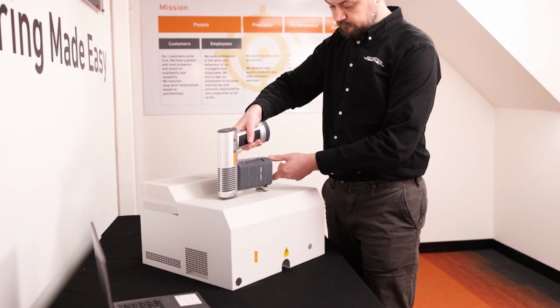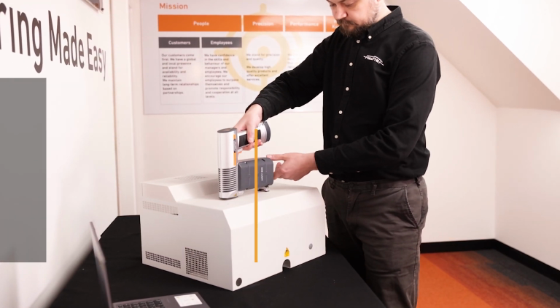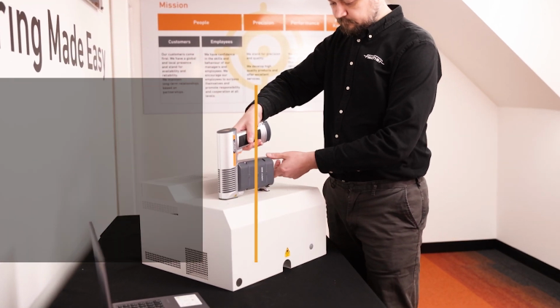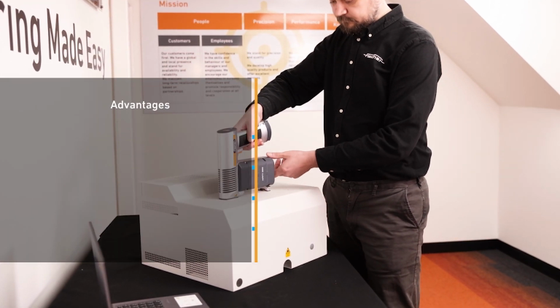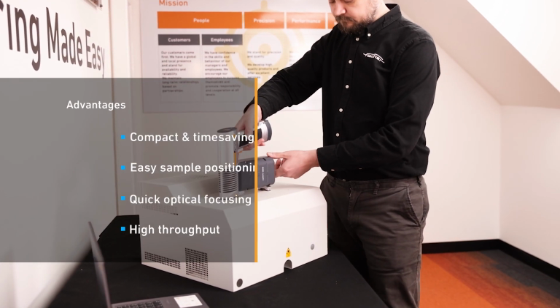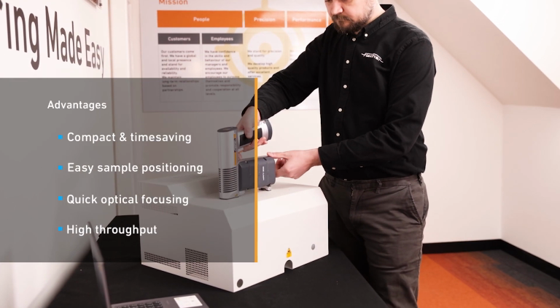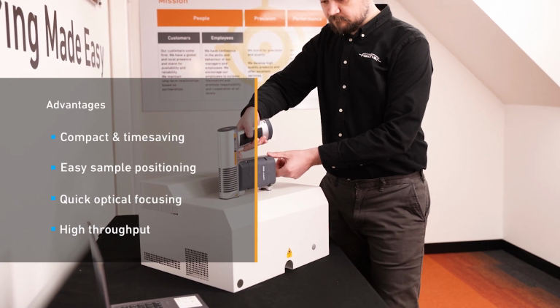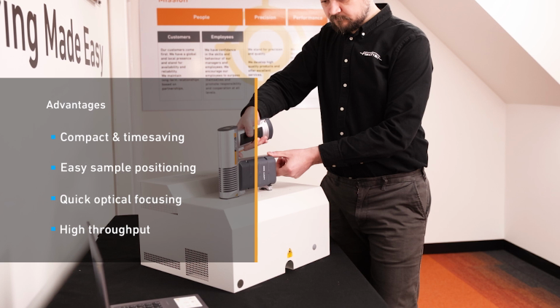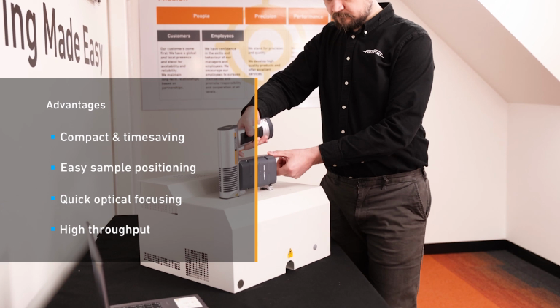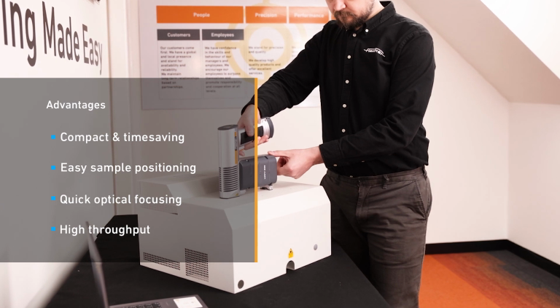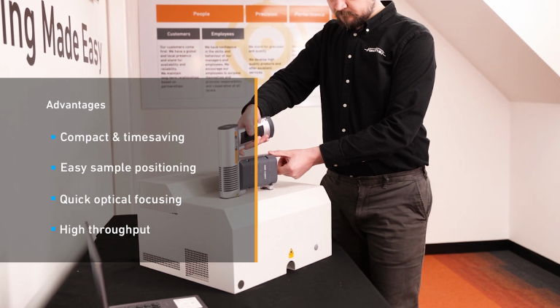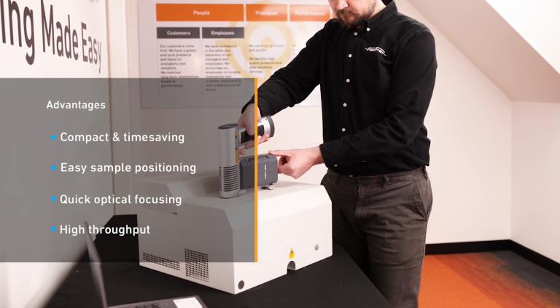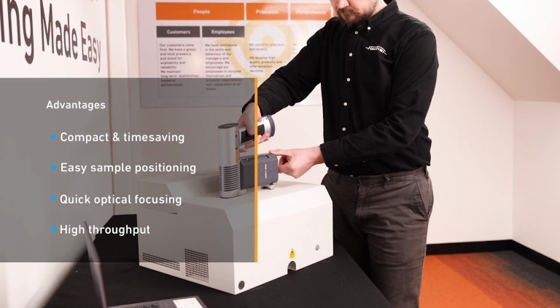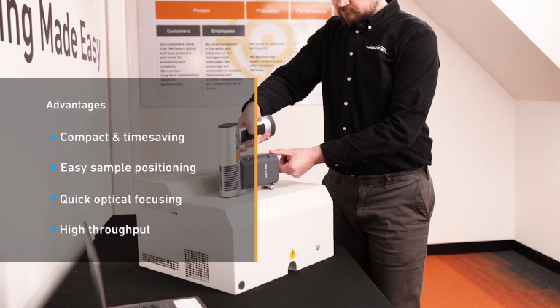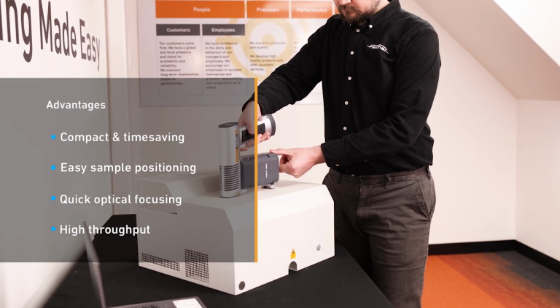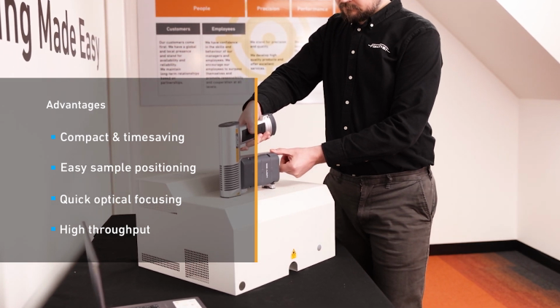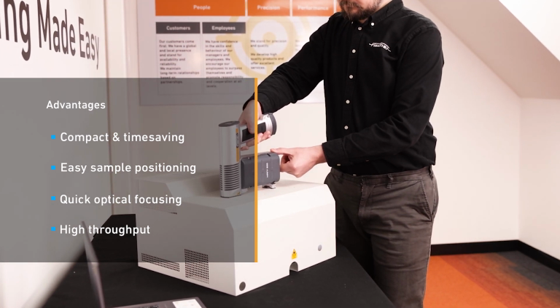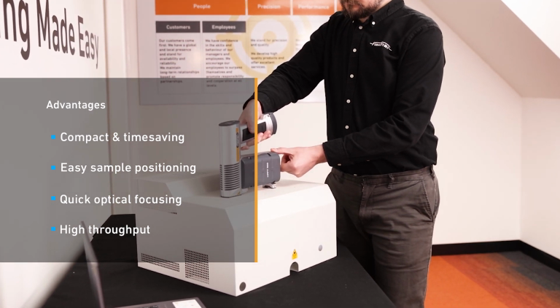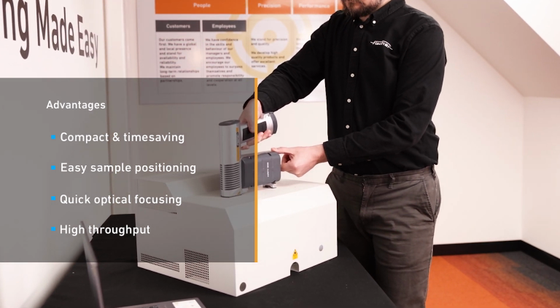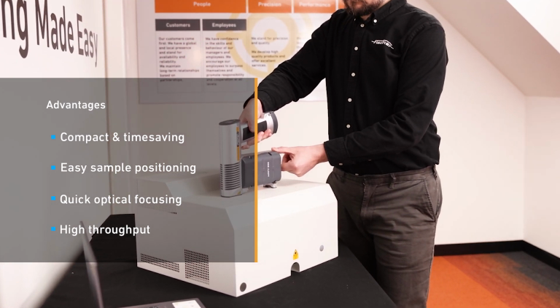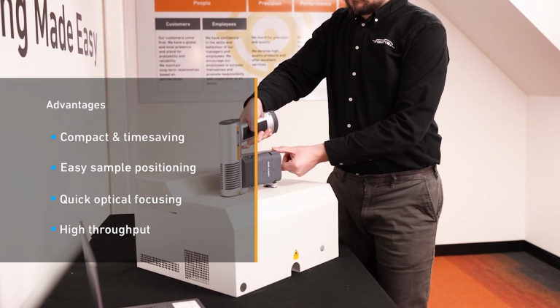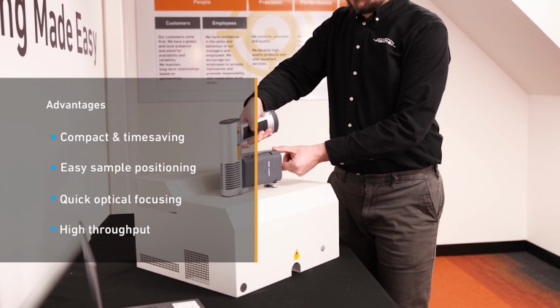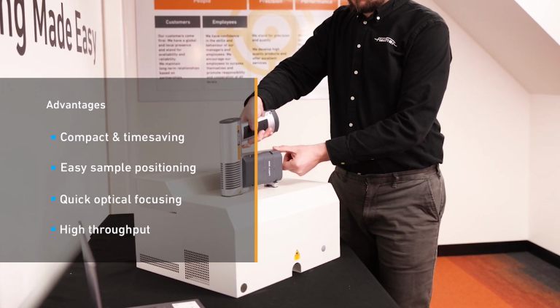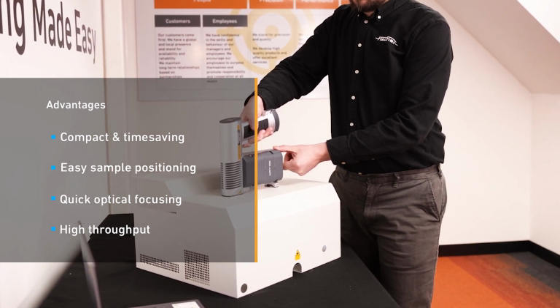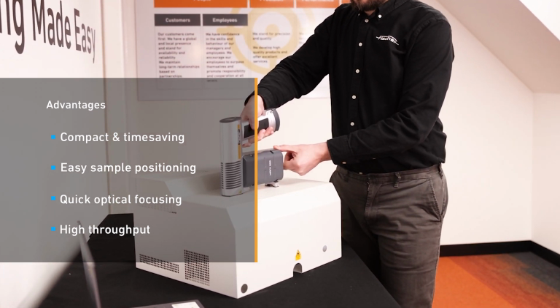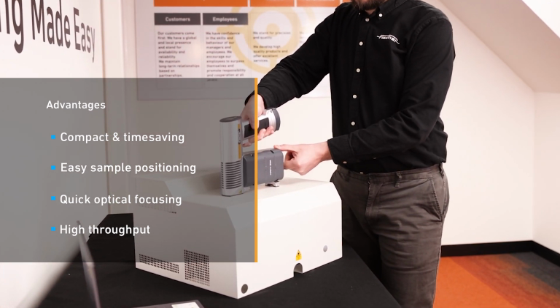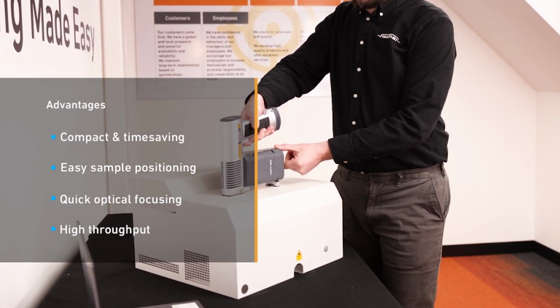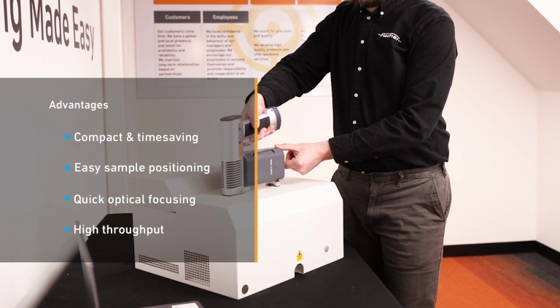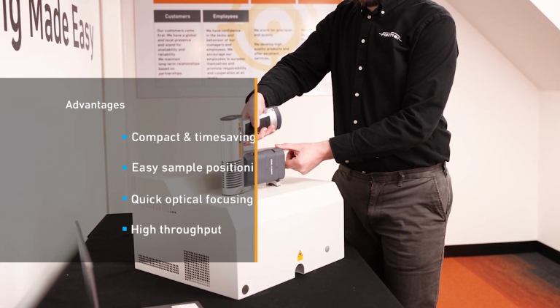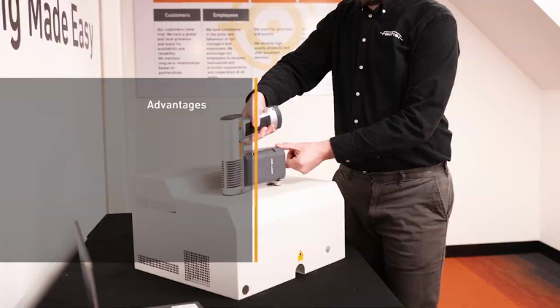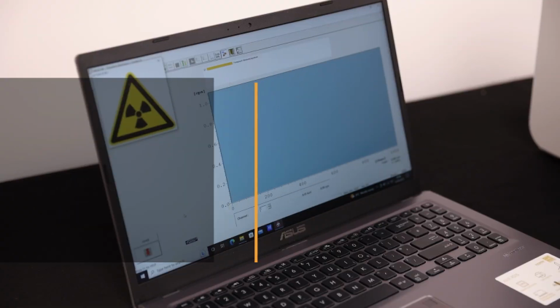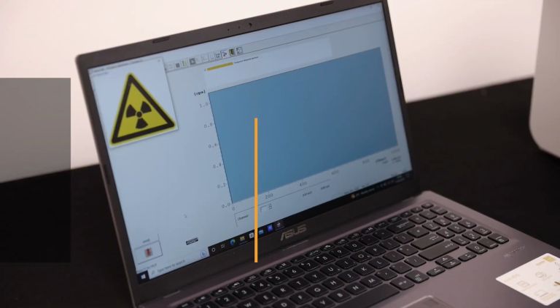Thanks to its three-point support, the X-Ray XAM500 can be positioned securely on the surface, so measurements can be determined with repeatable accuracy.